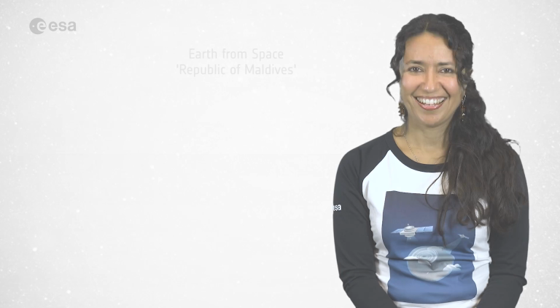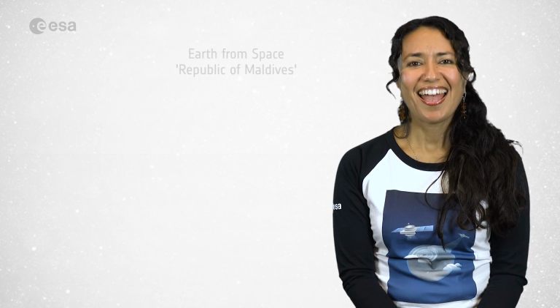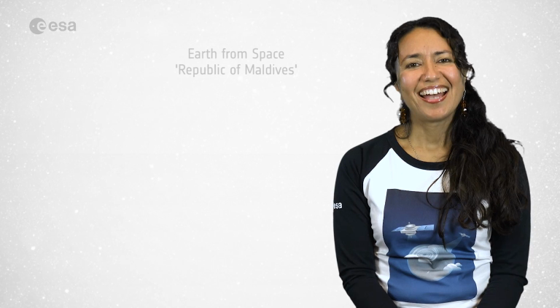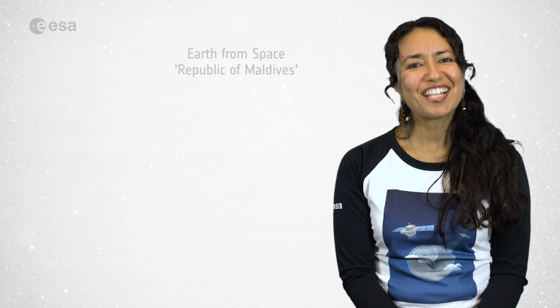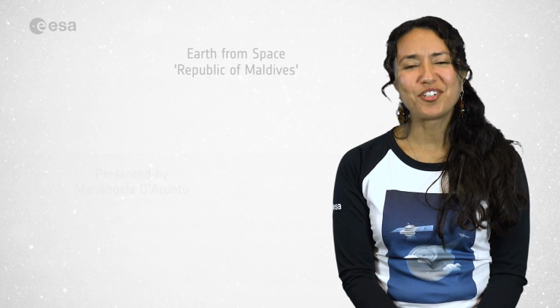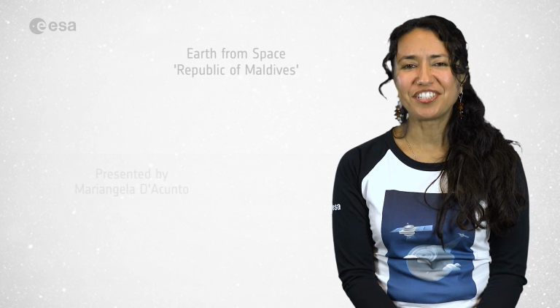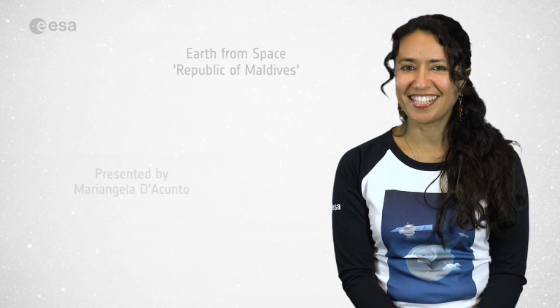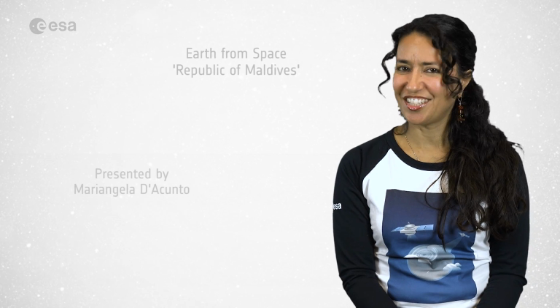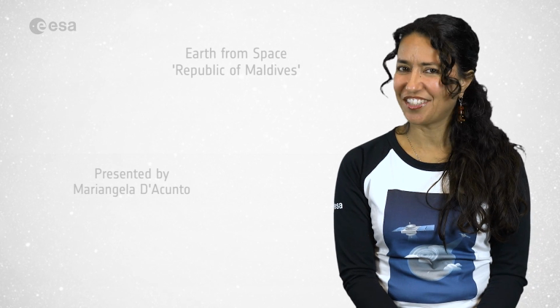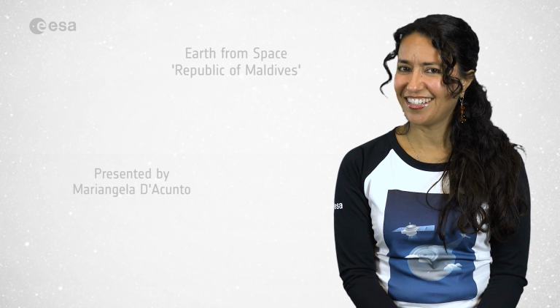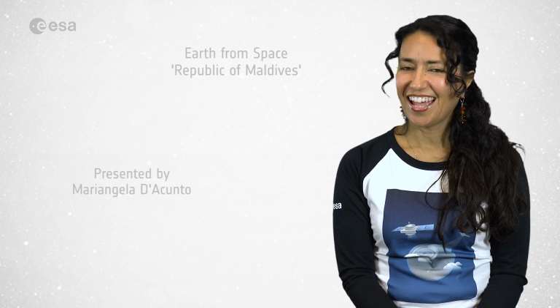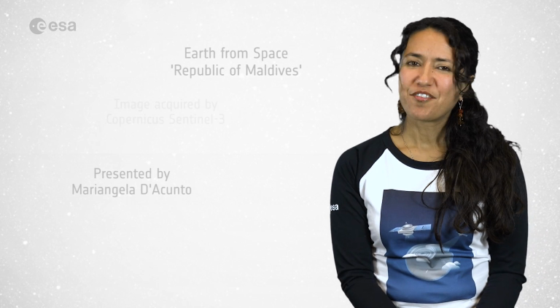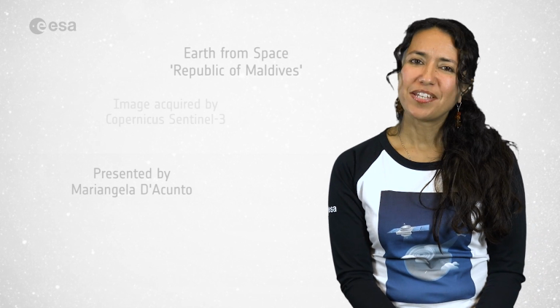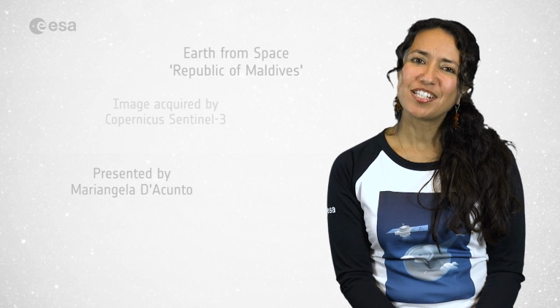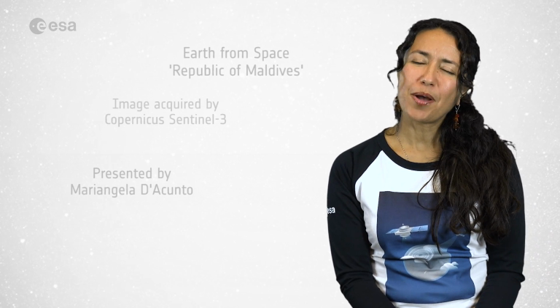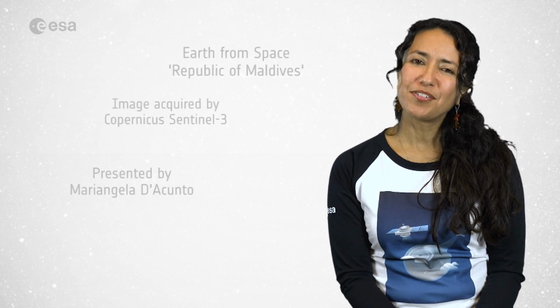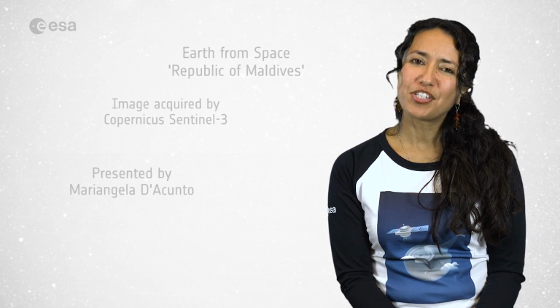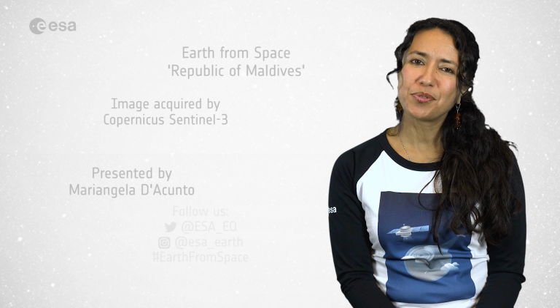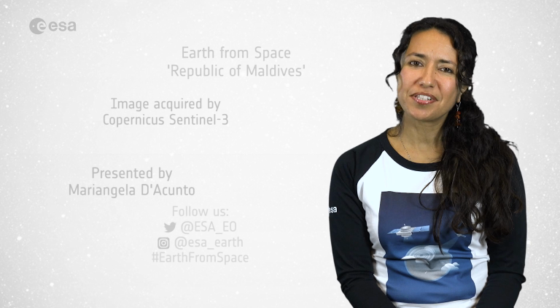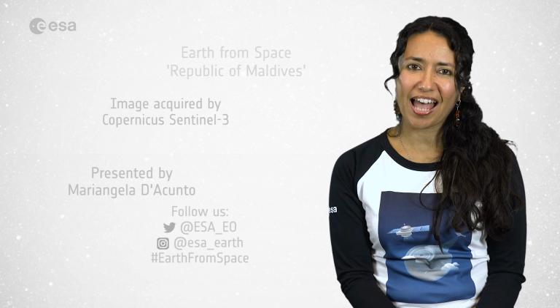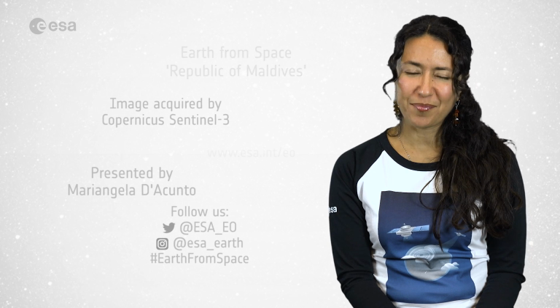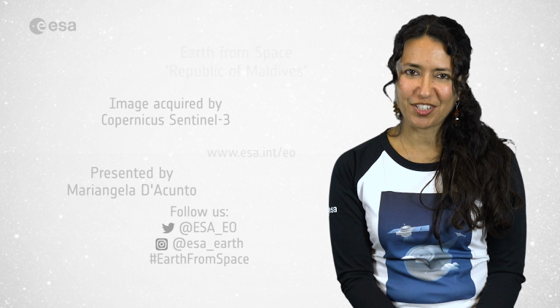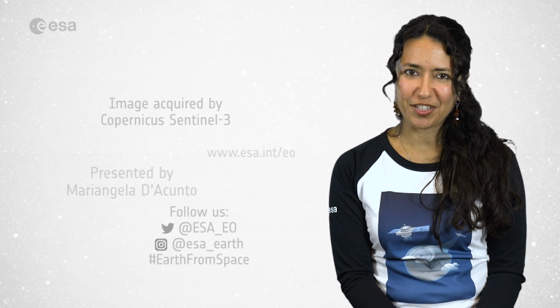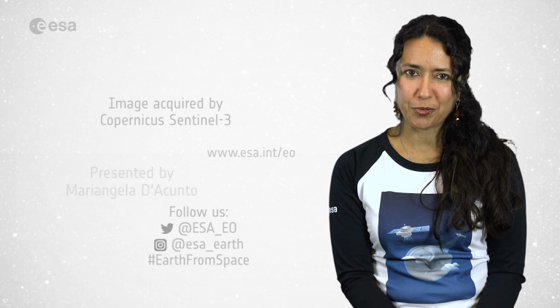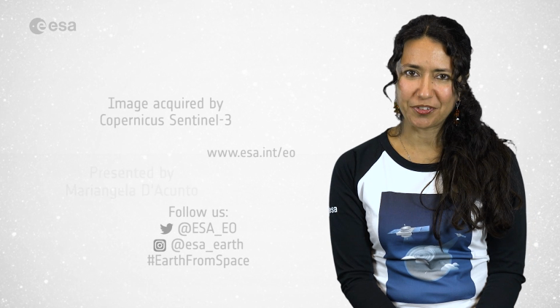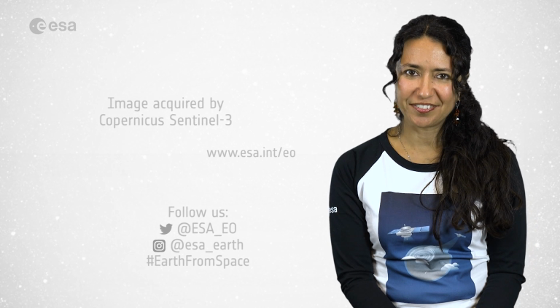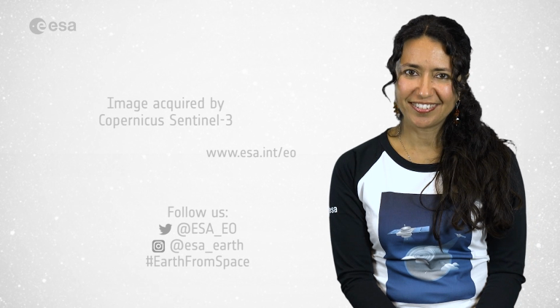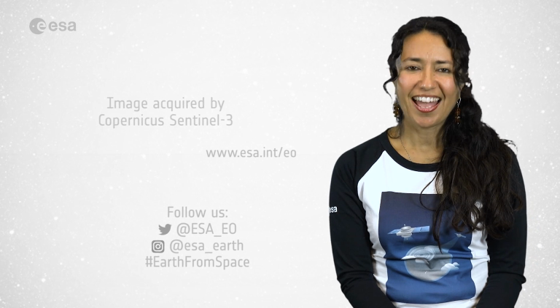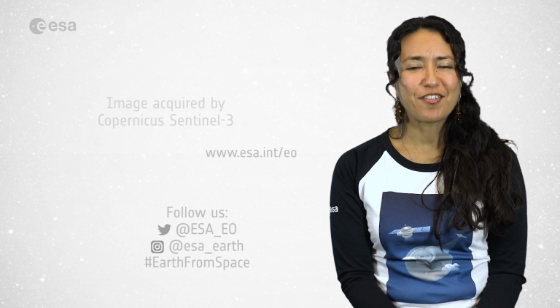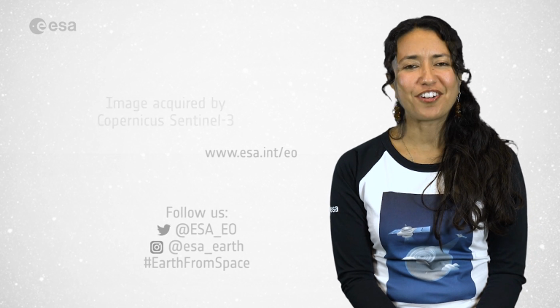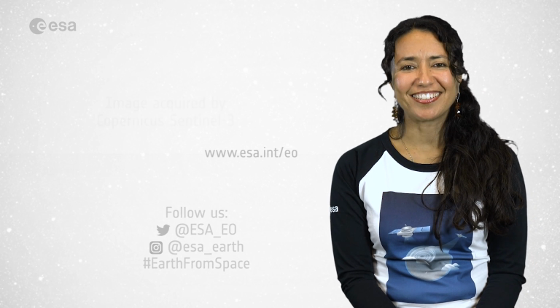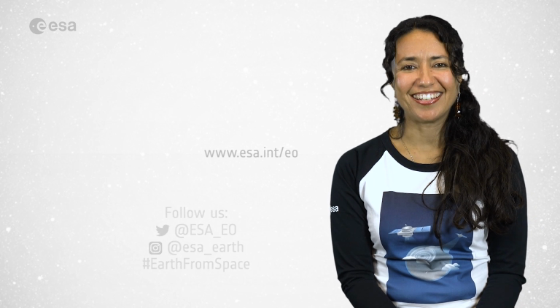And that's all for this edition. From the ESA Web TV studios, I'm Mariangela D'Acunto. Have a great day!